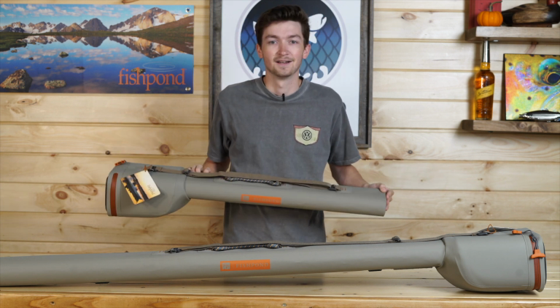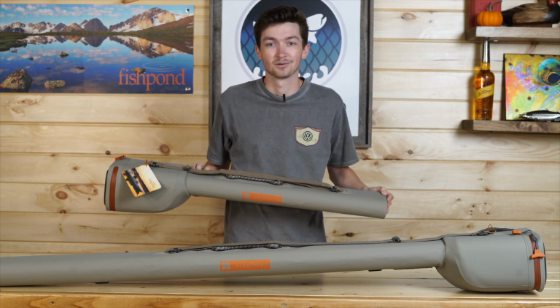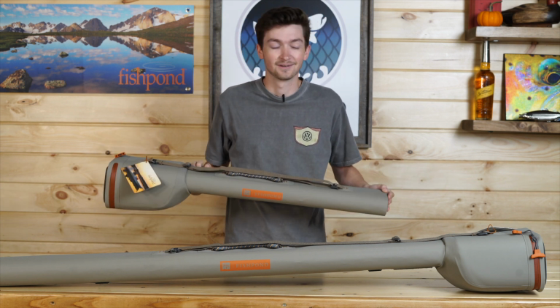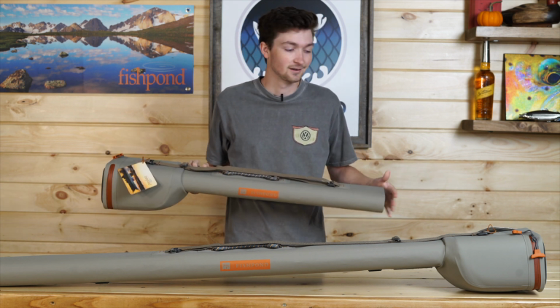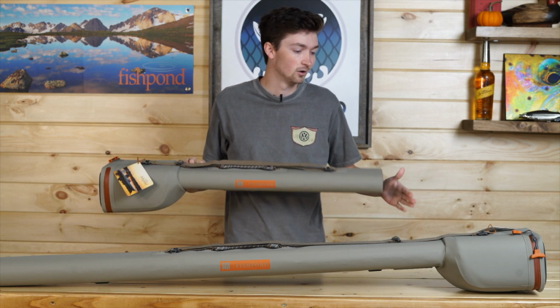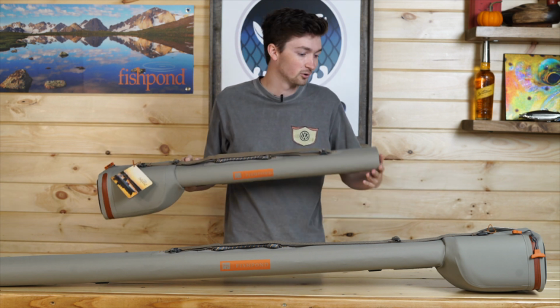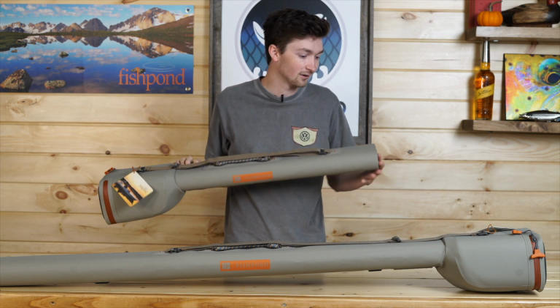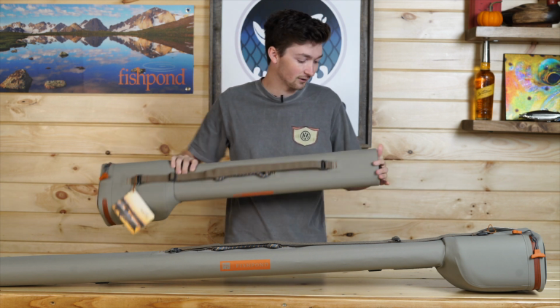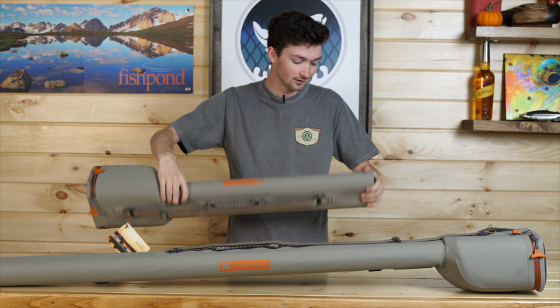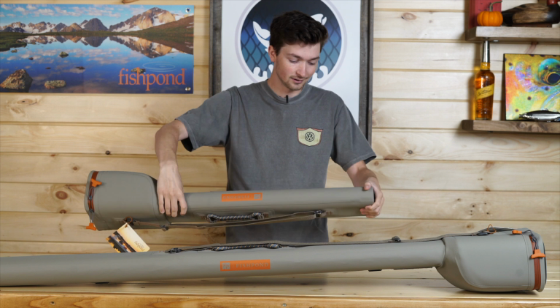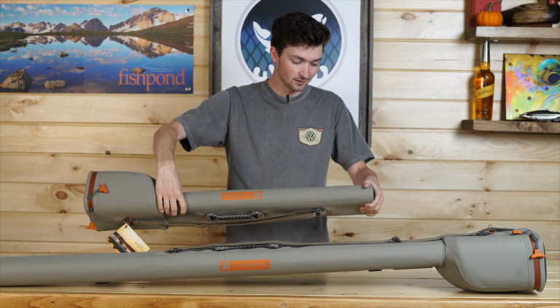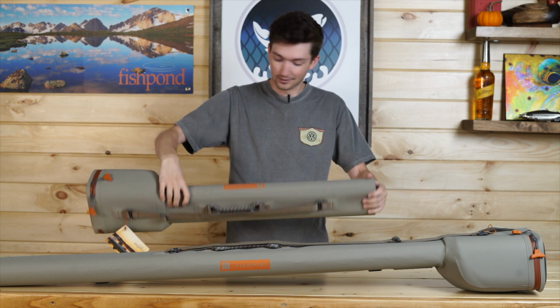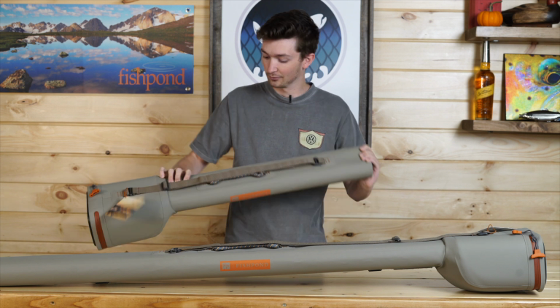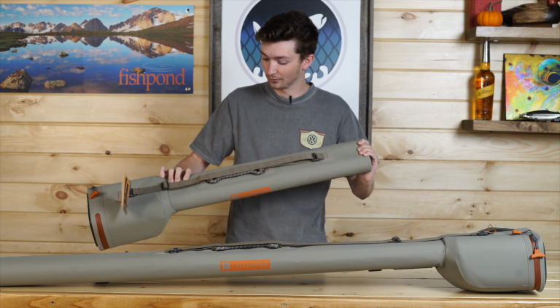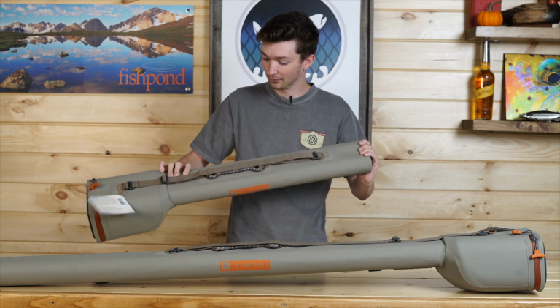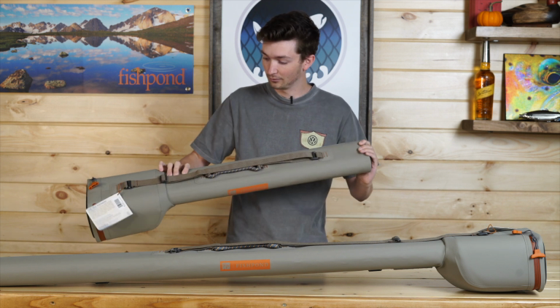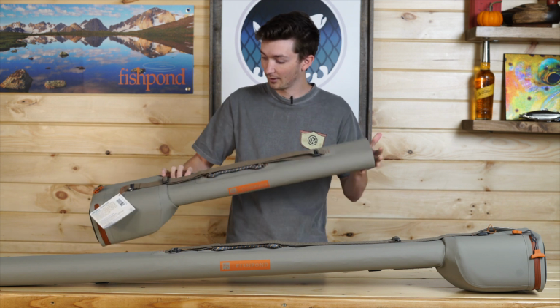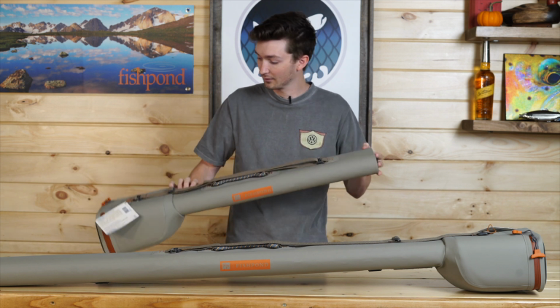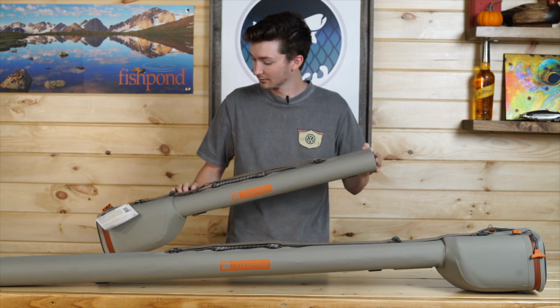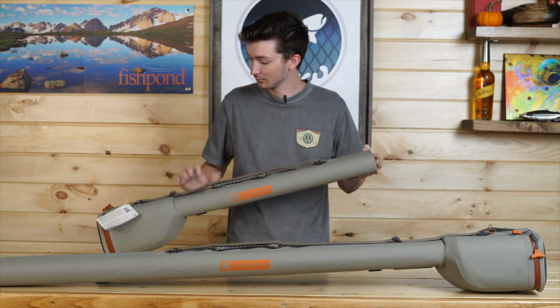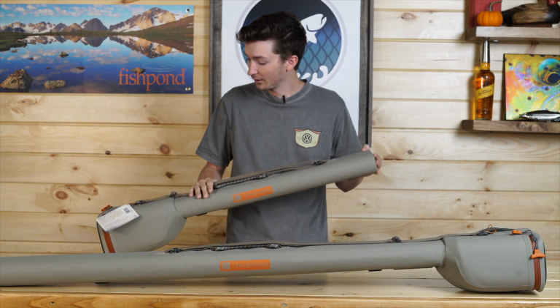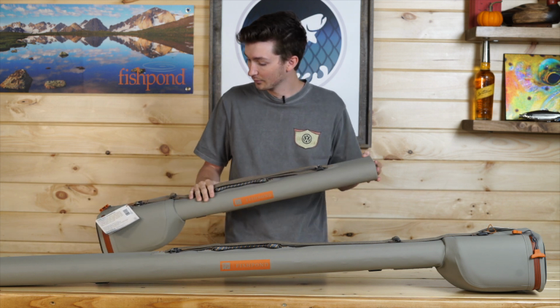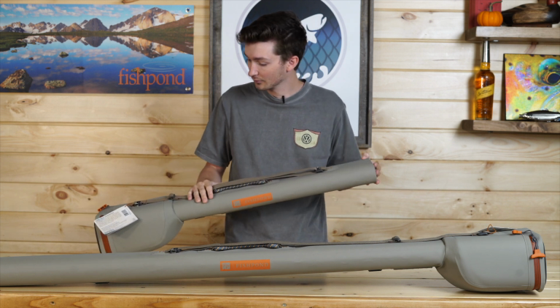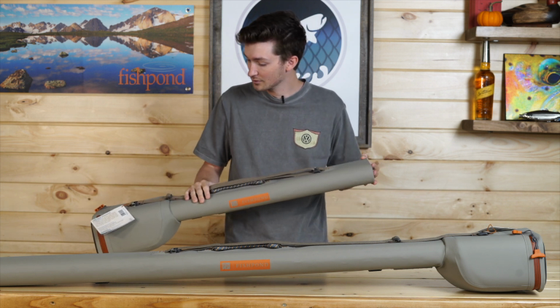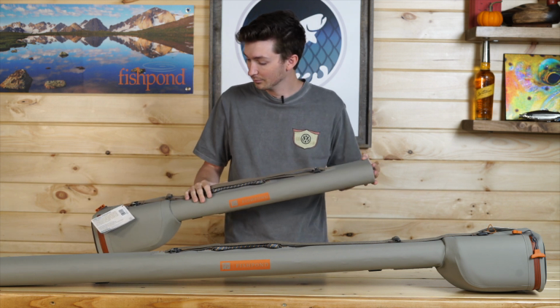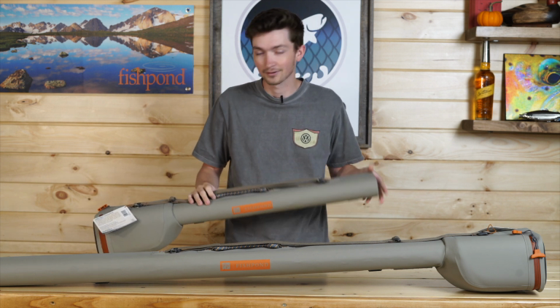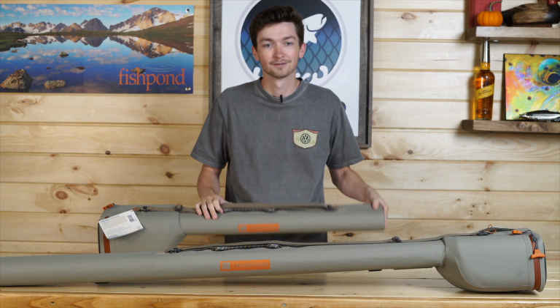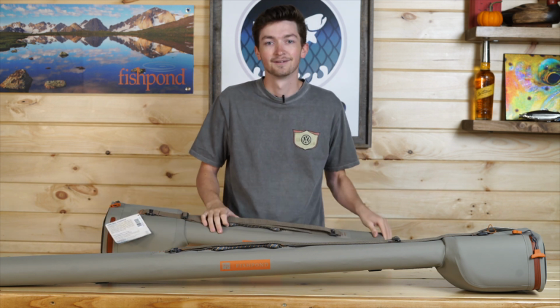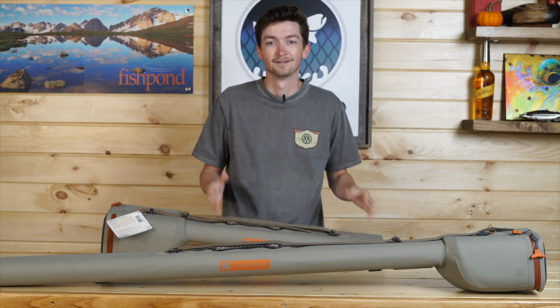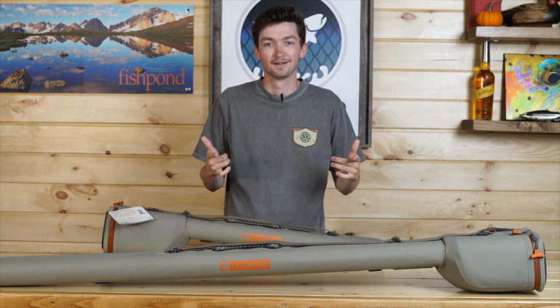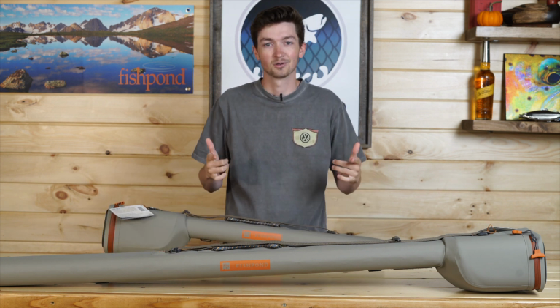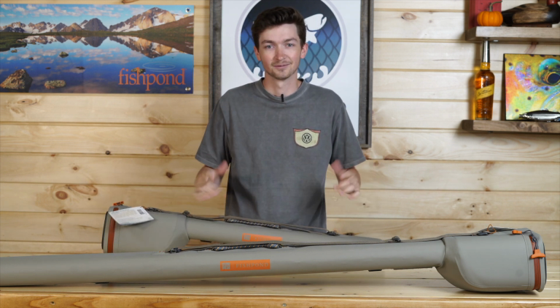Have a good day. Hope you guys learned a thing or two about some rod and reel storage here, but have a good one.